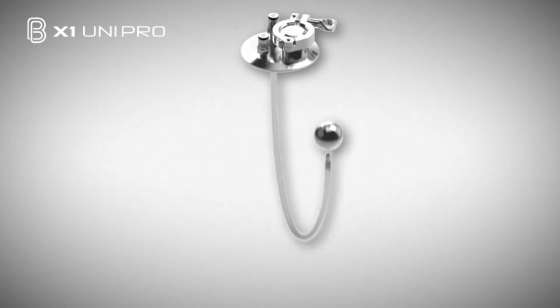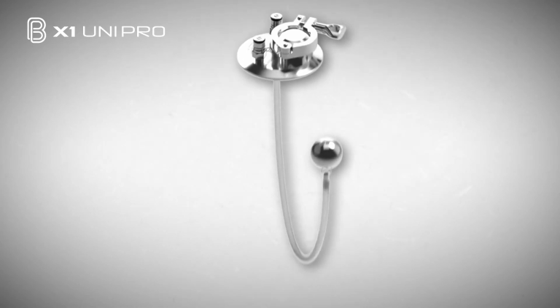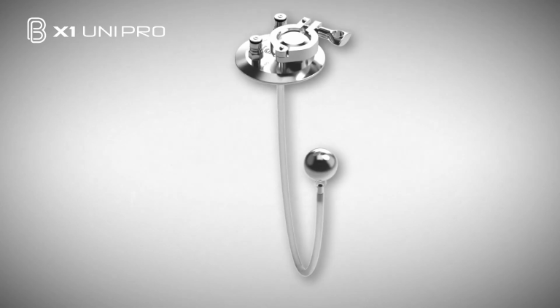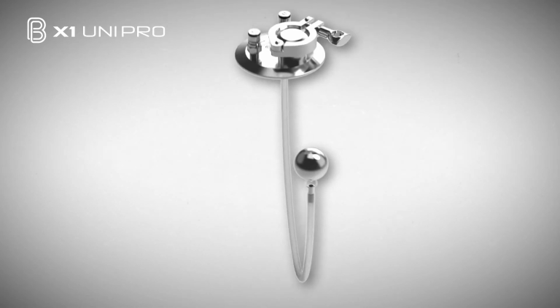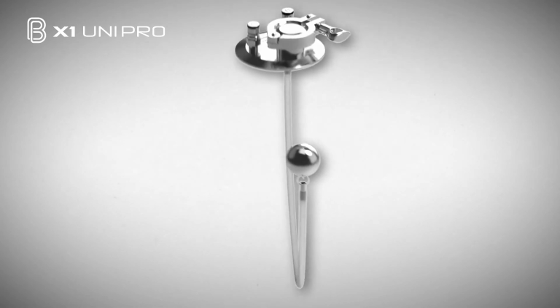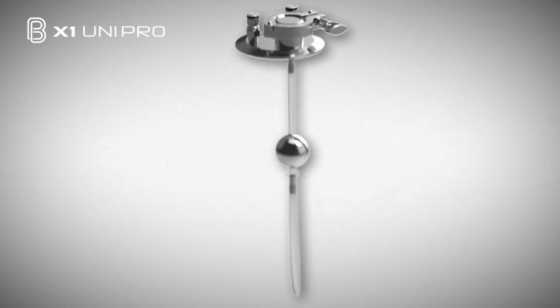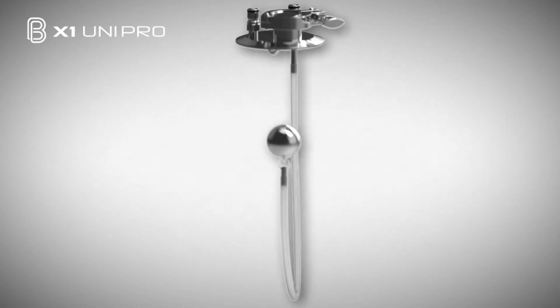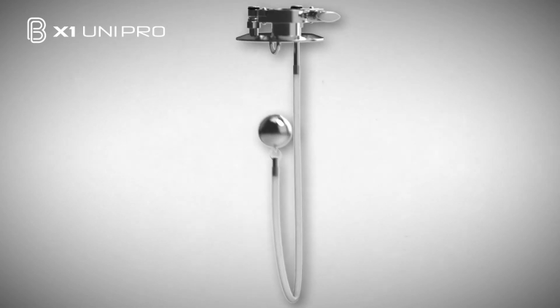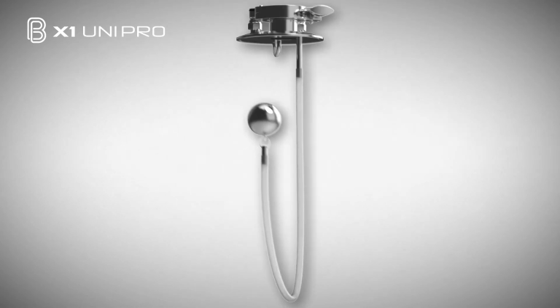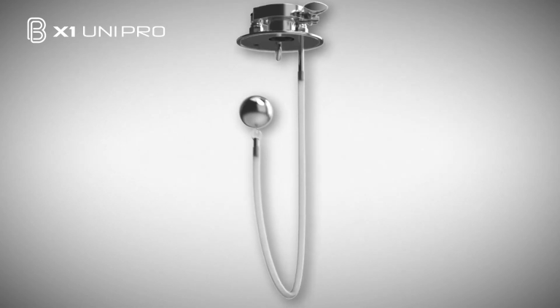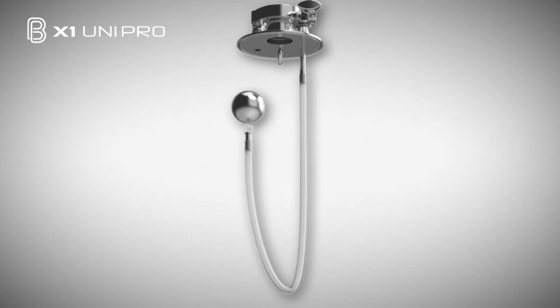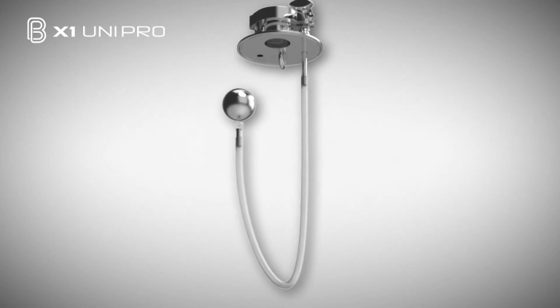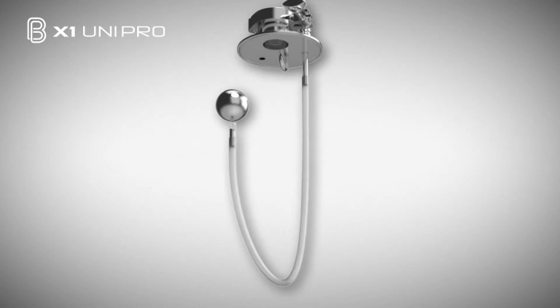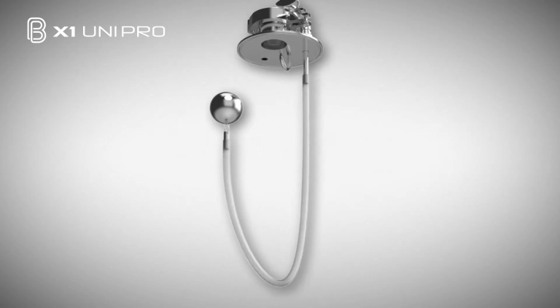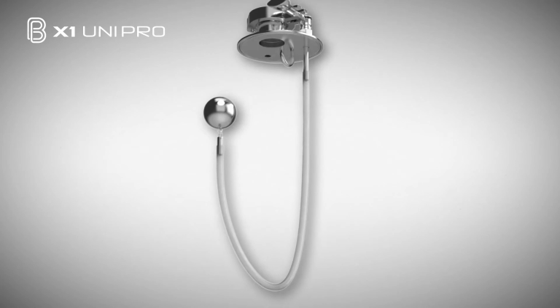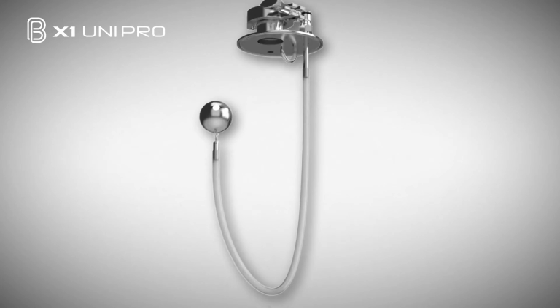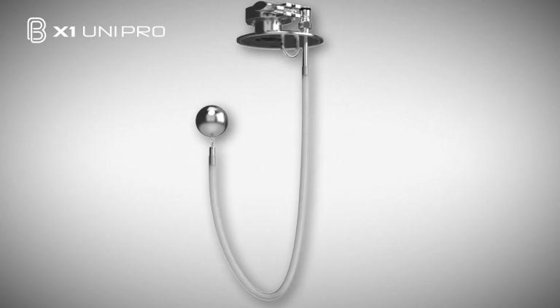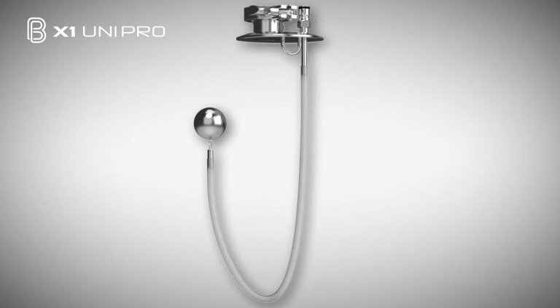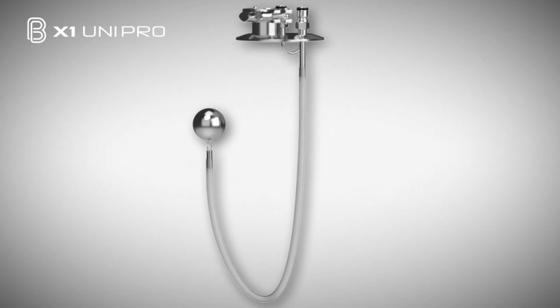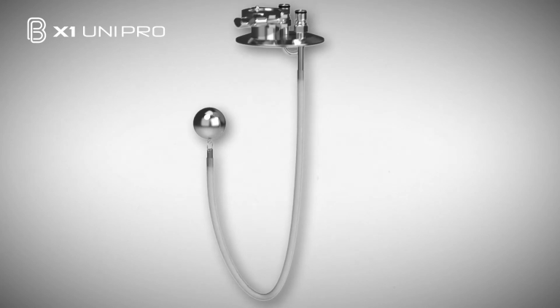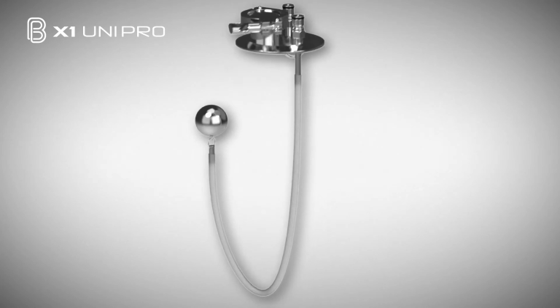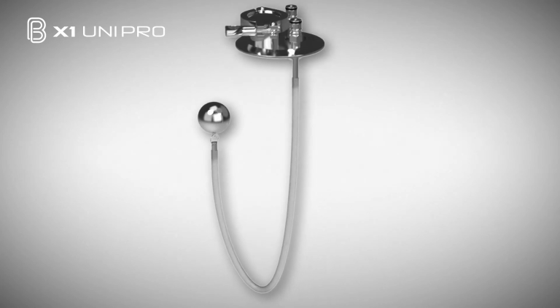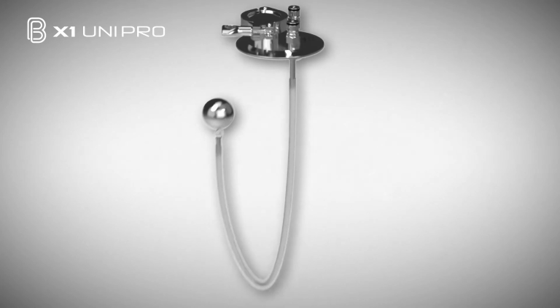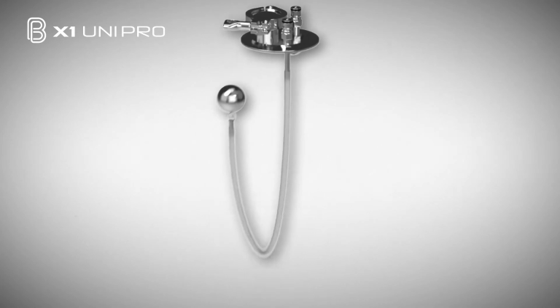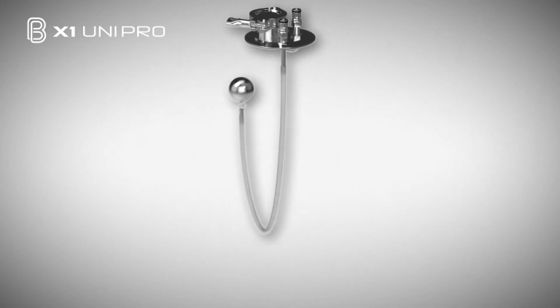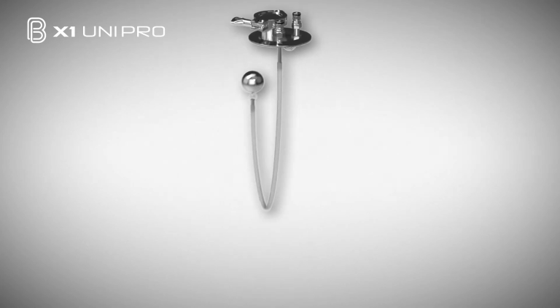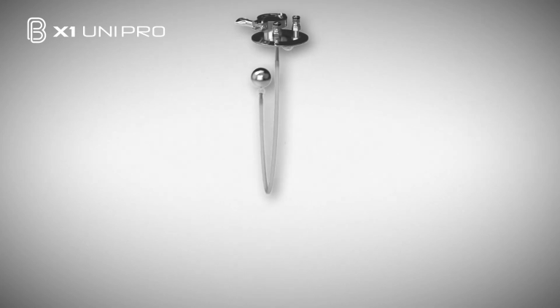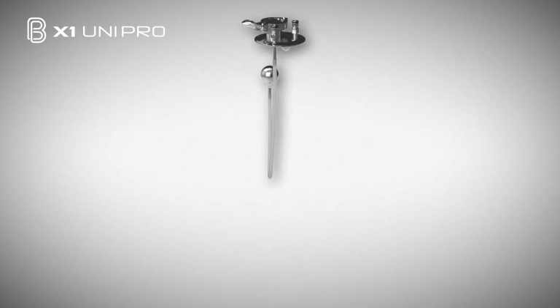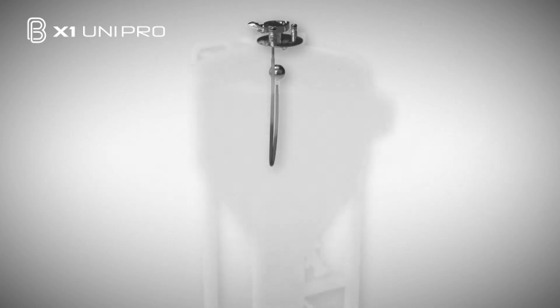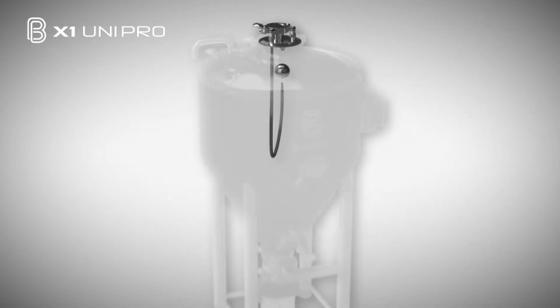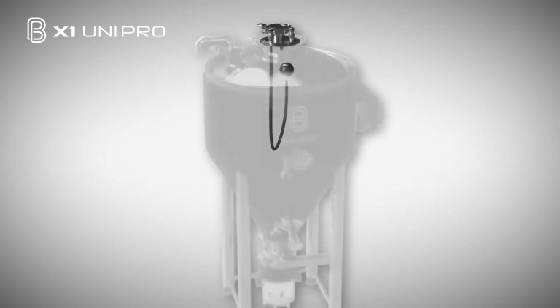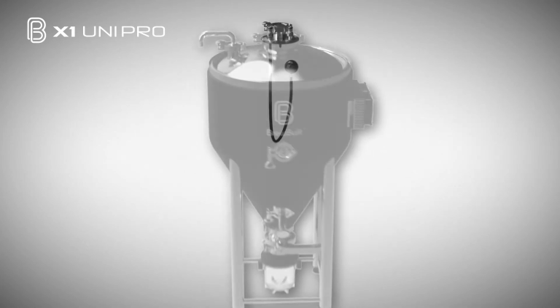The pressure pack features our unique clear flow technology racking tube, which can be used for taking samples, transferring to keg, or serving finished beer.